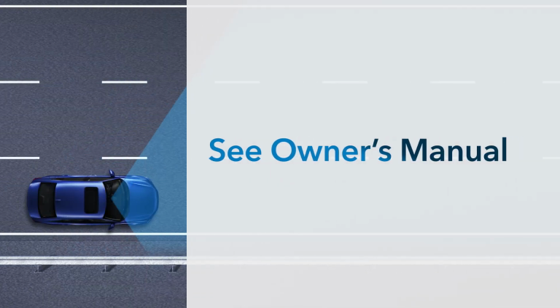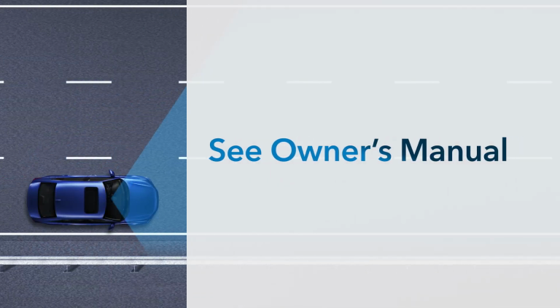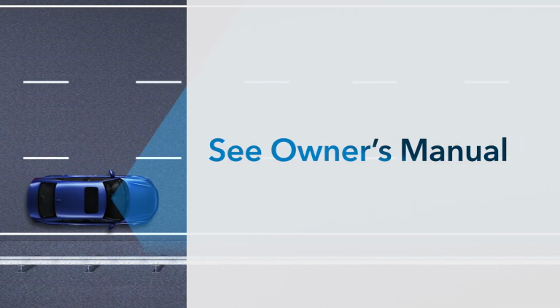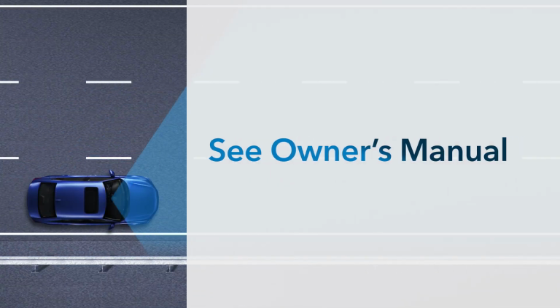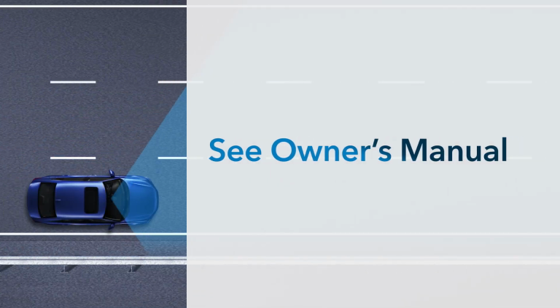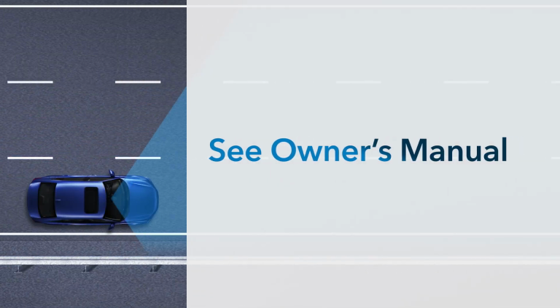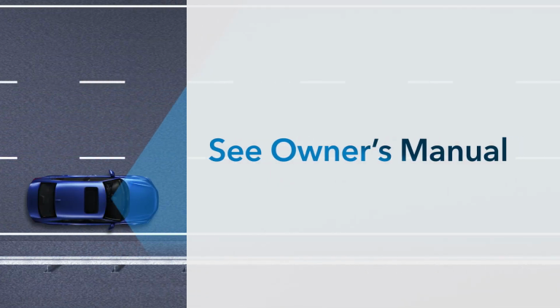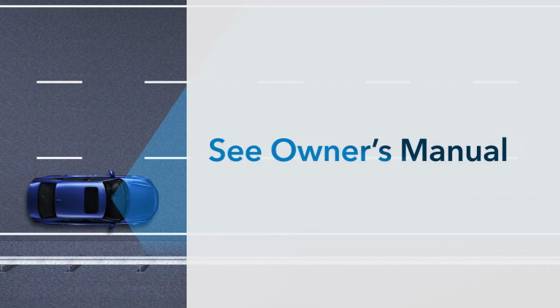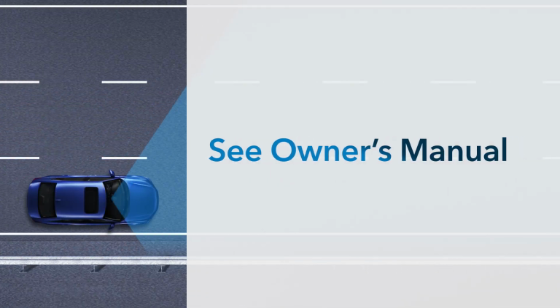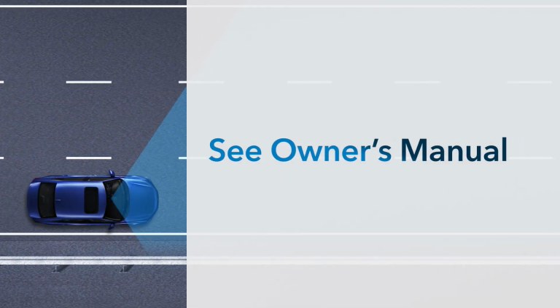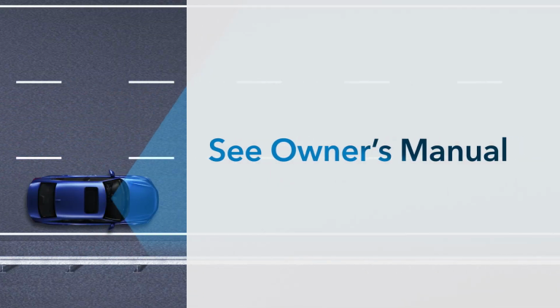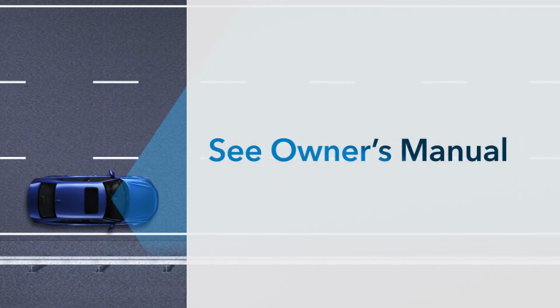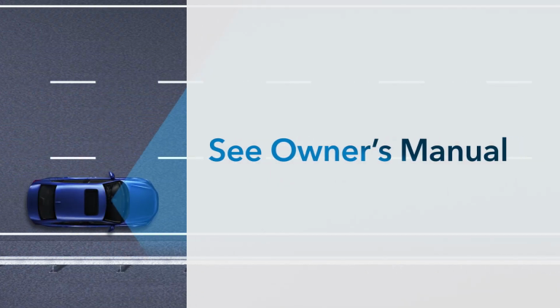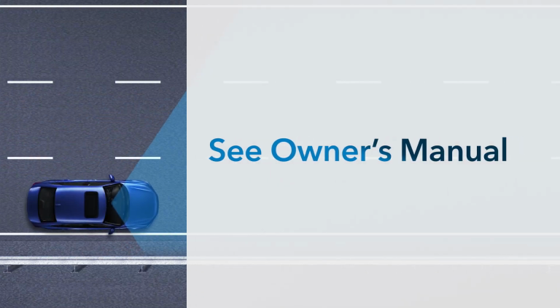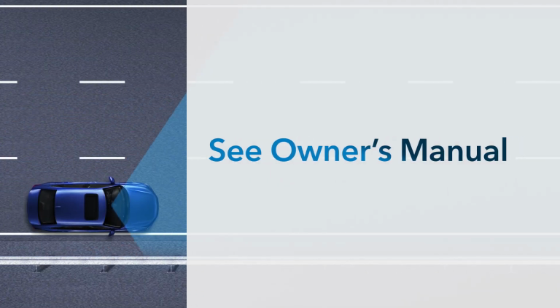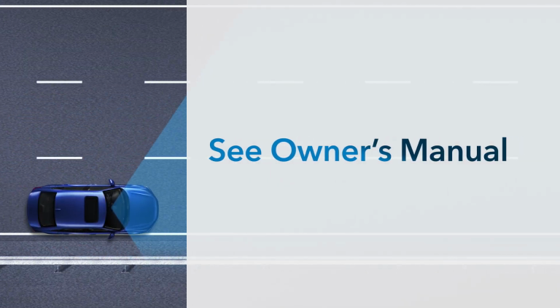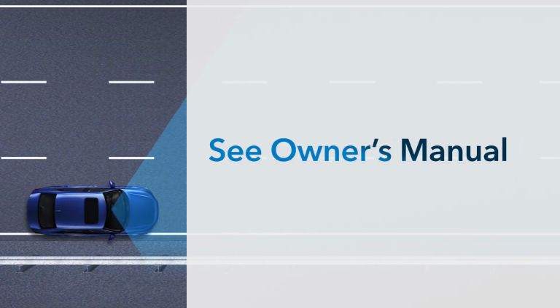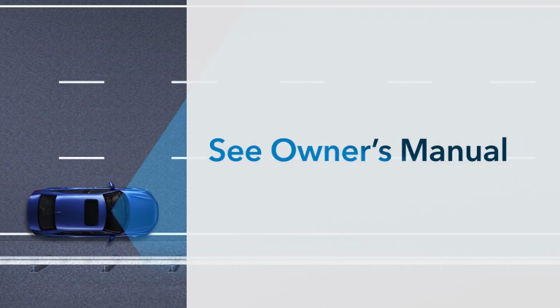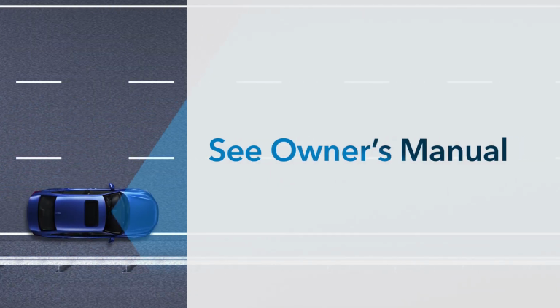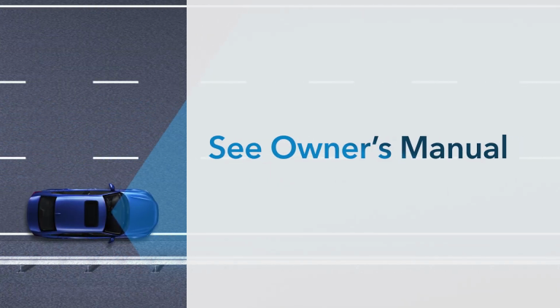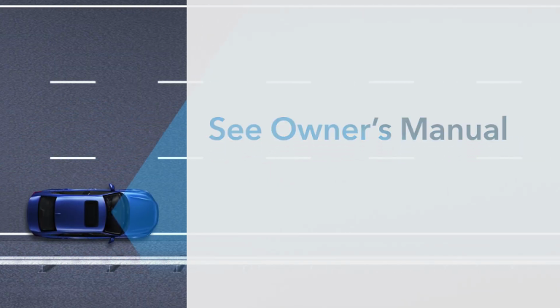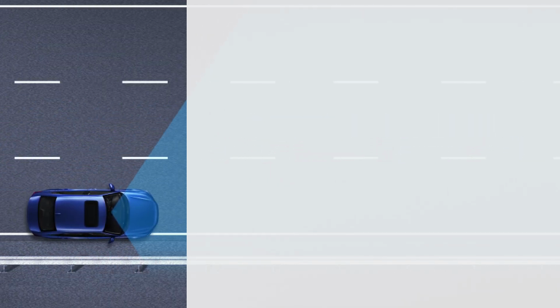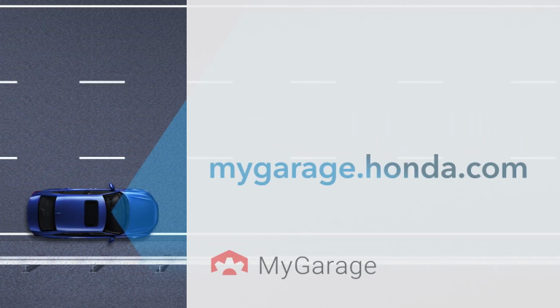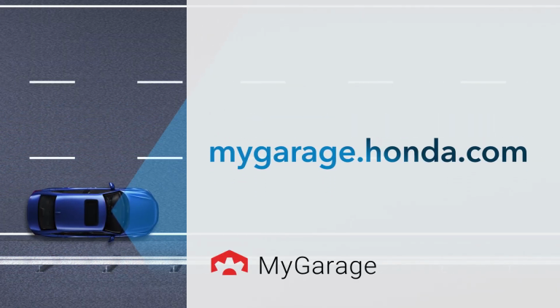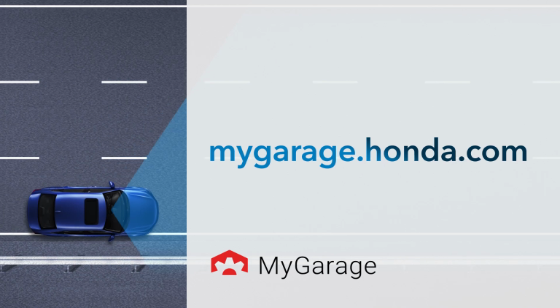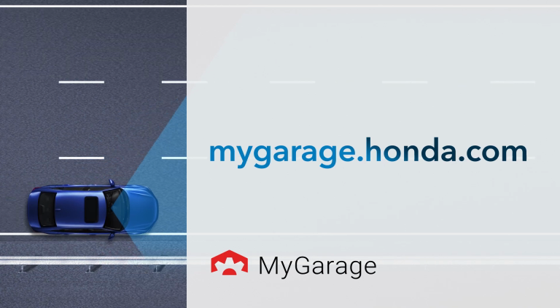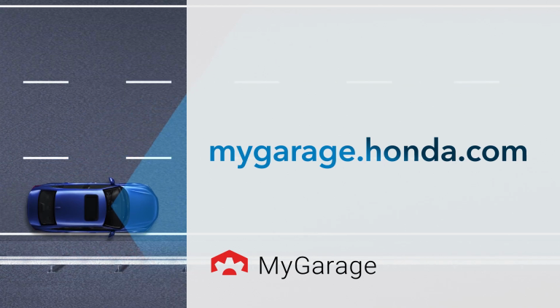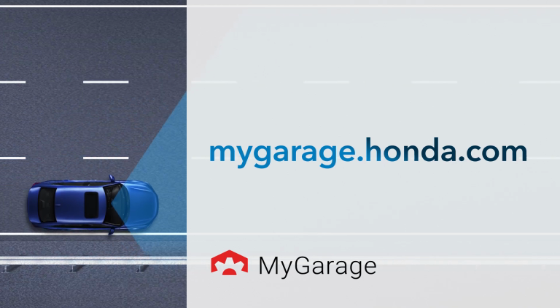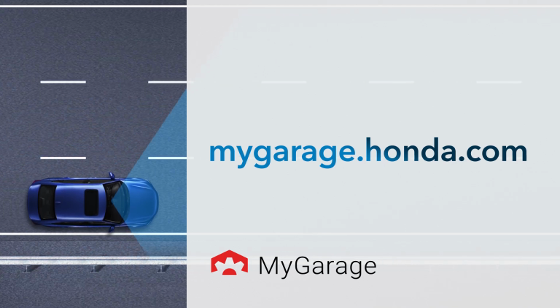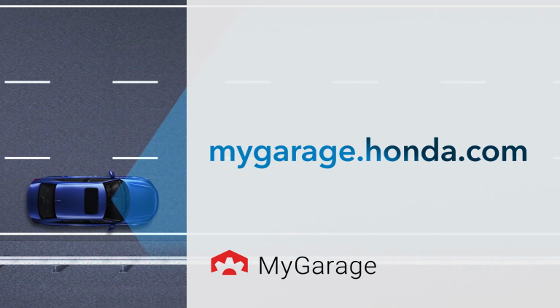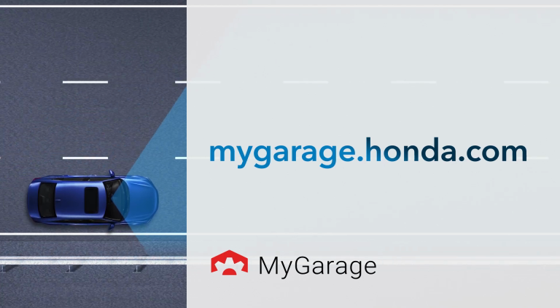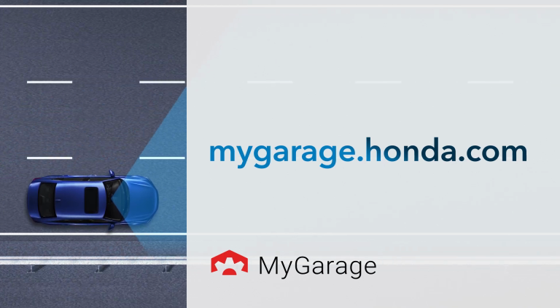See your vehicle's owner's manual for even more details. You can download one at mygarage.honda.com.